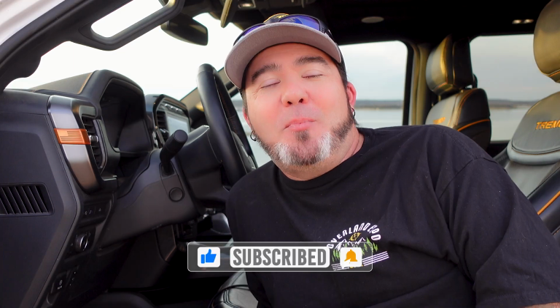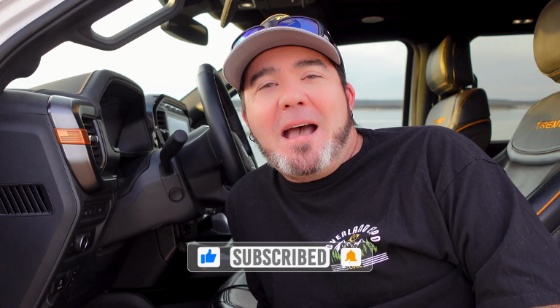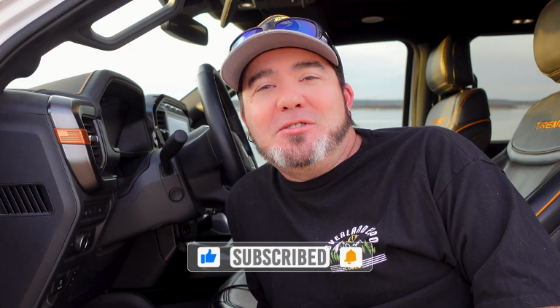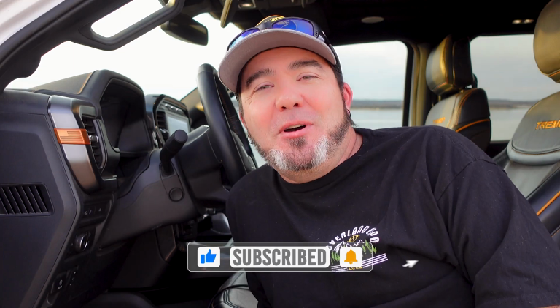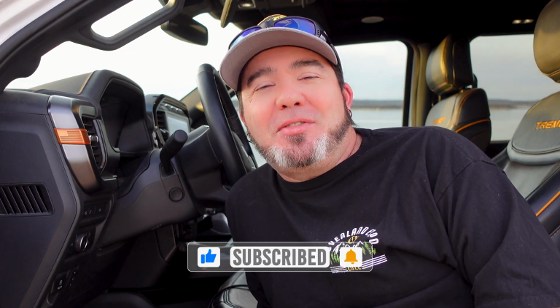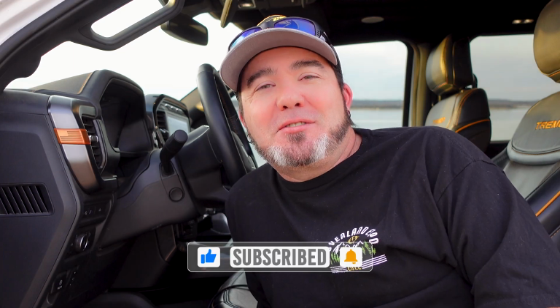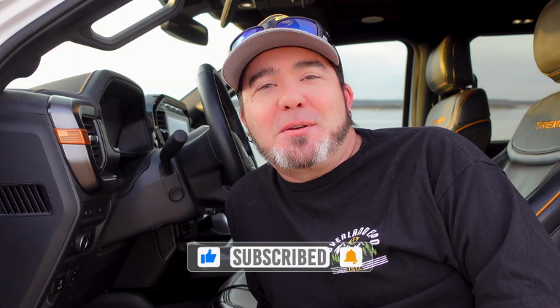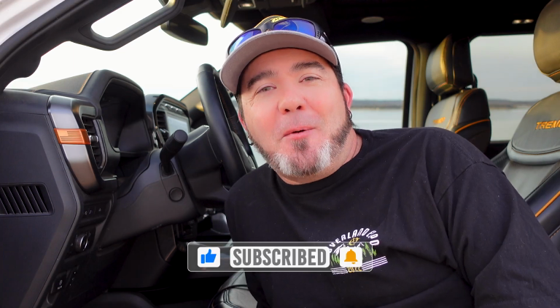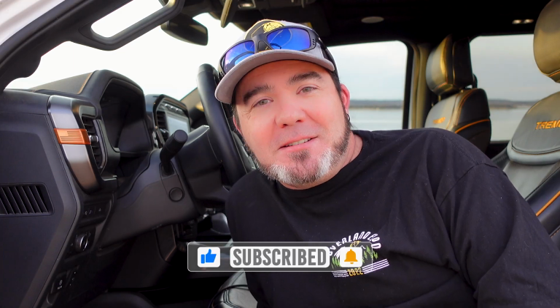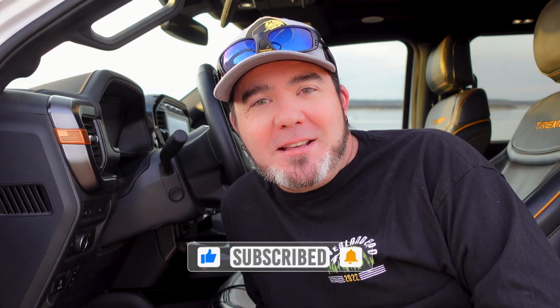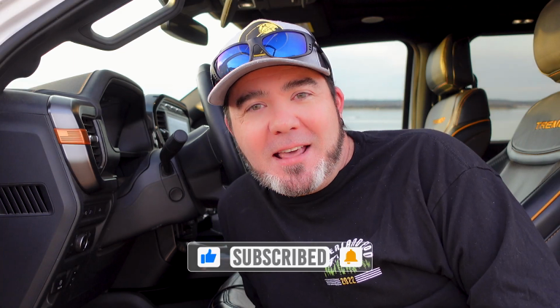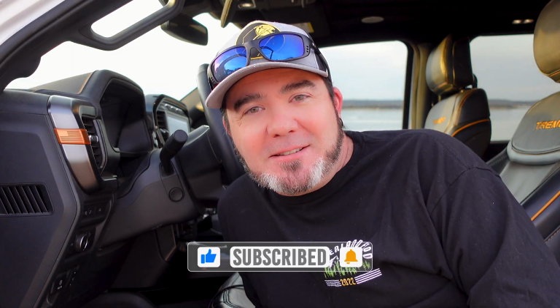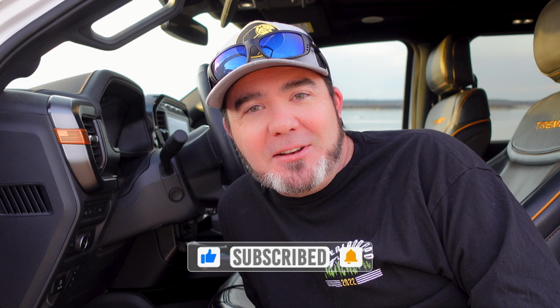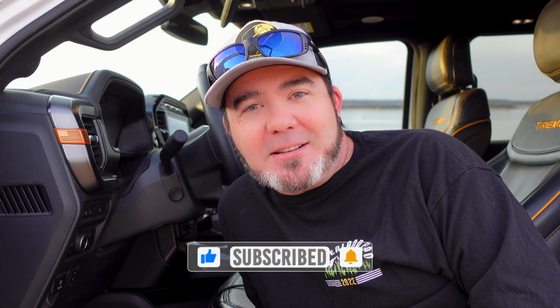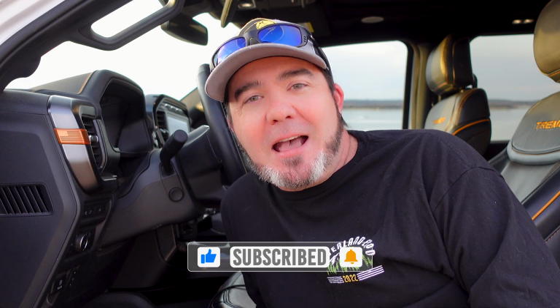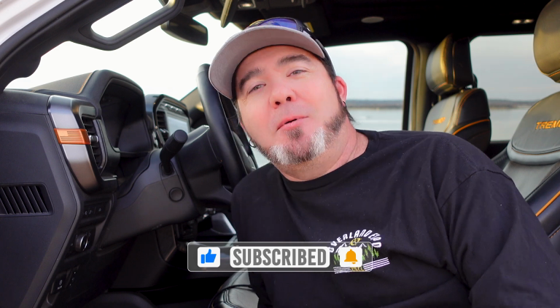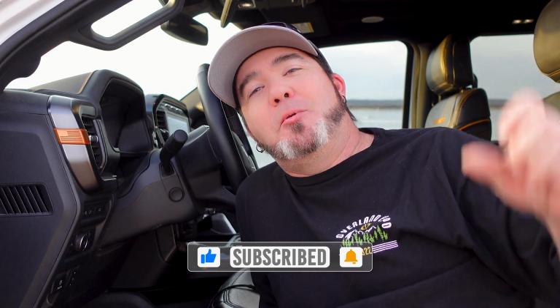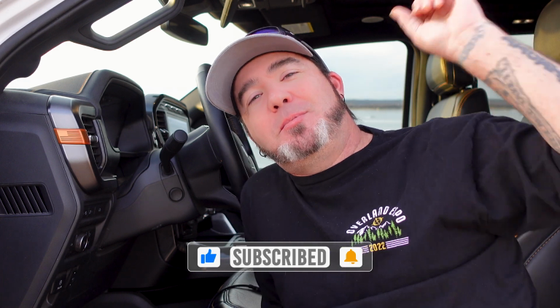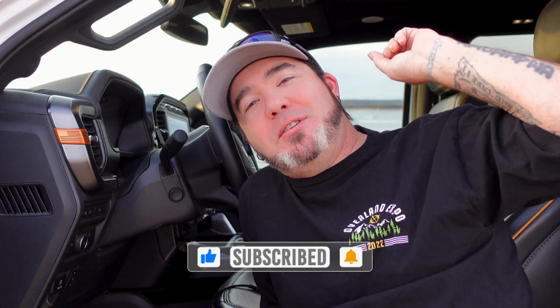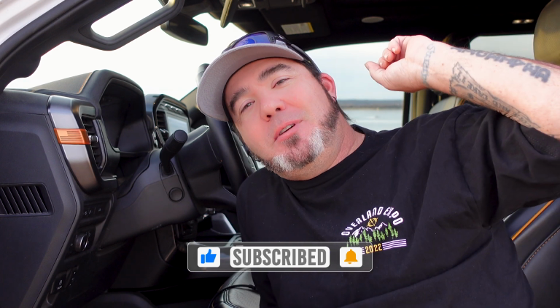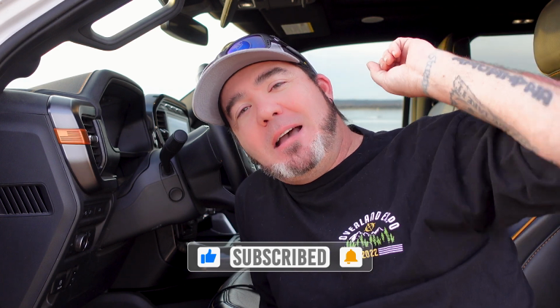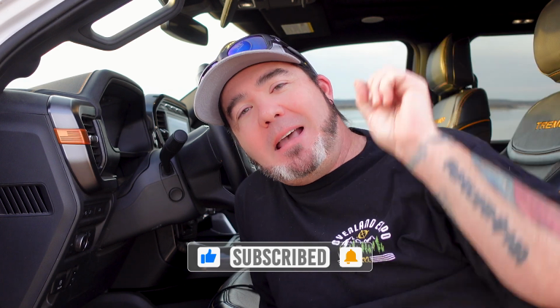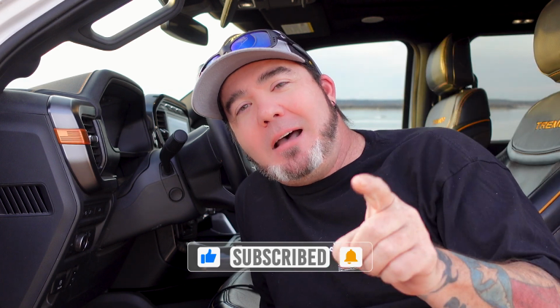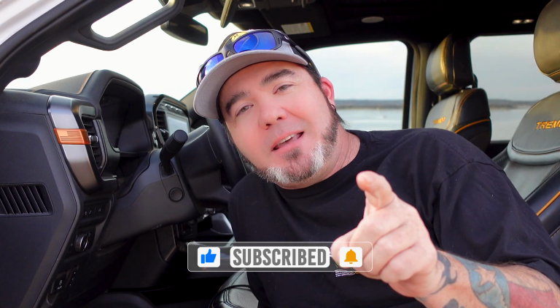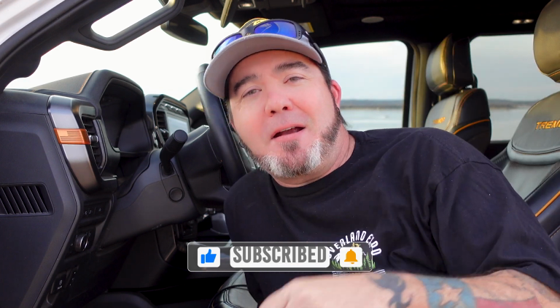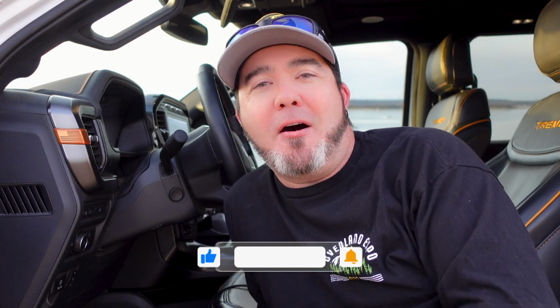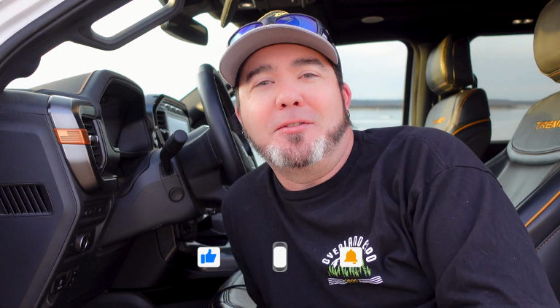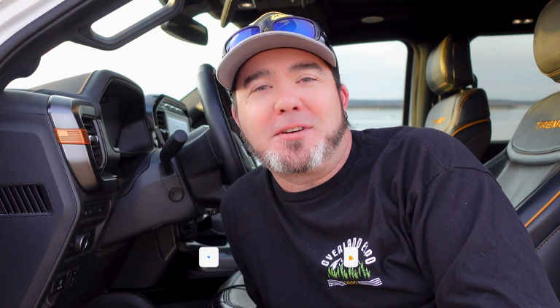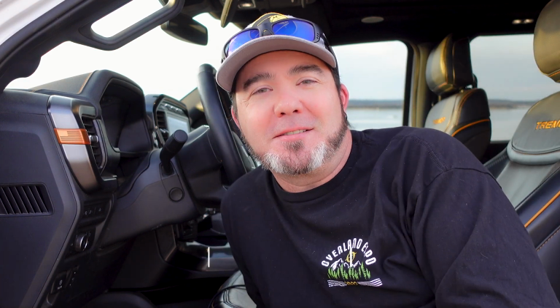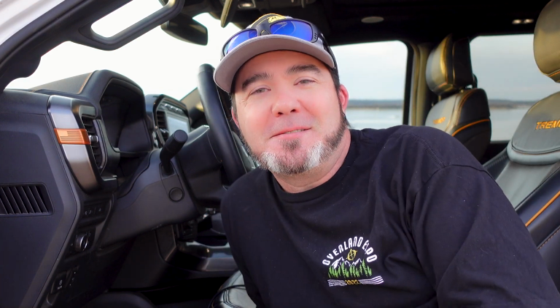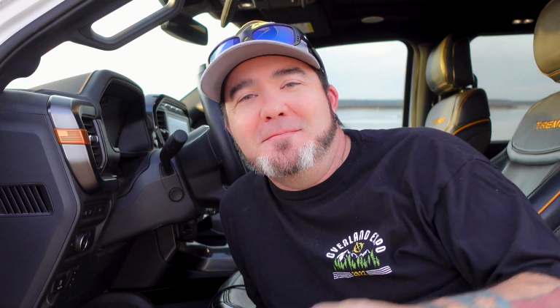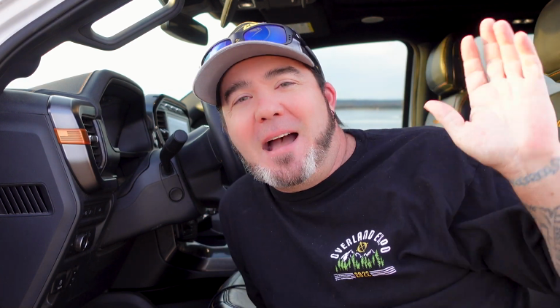Hope you guys enjoyed it. Thanks so much for watching. Until next time, we hope to see you guys out there on the trails. Bye.